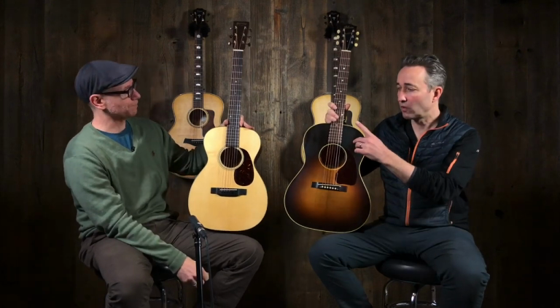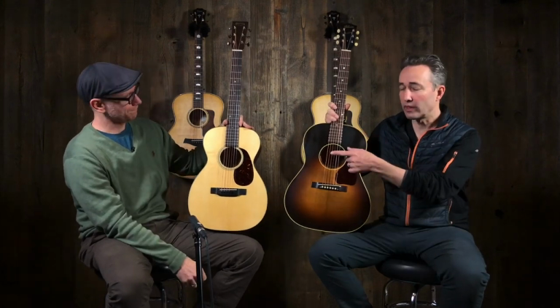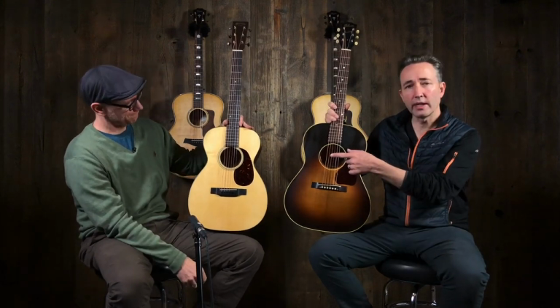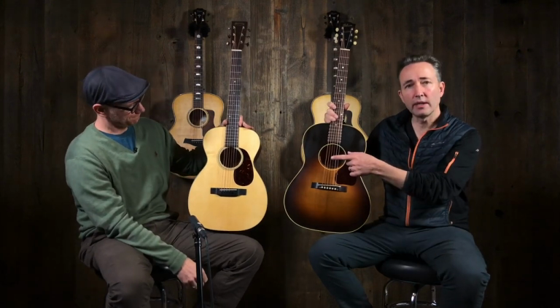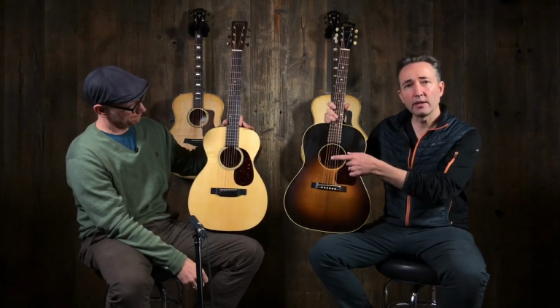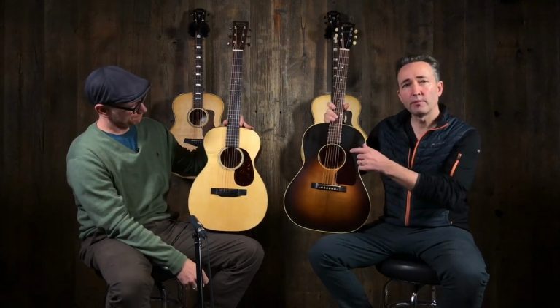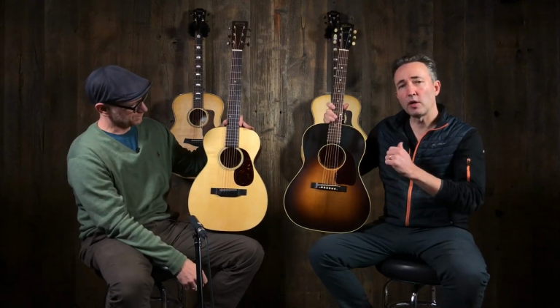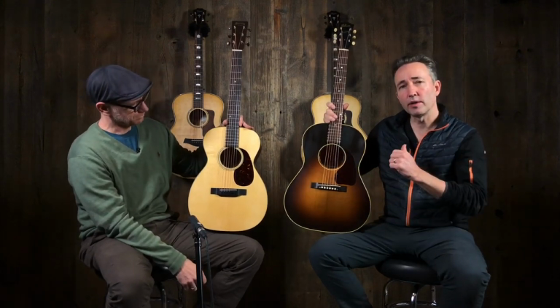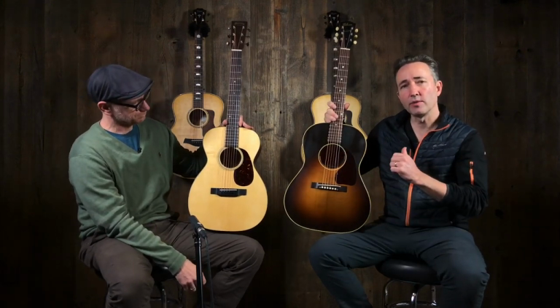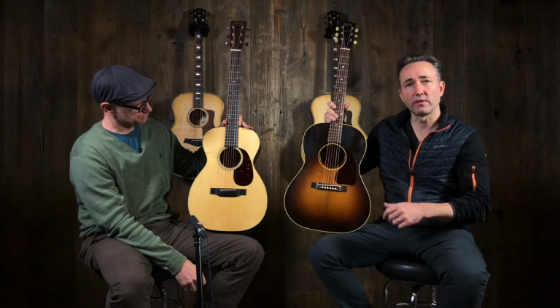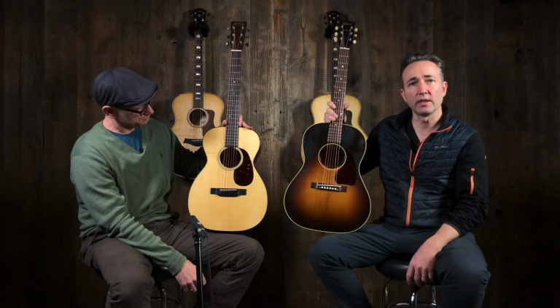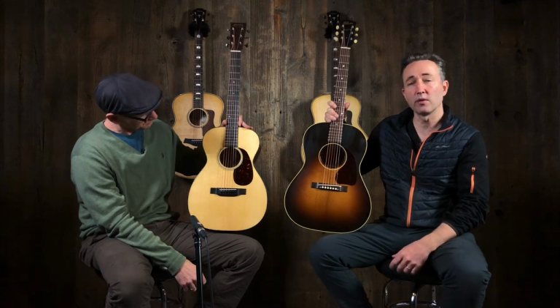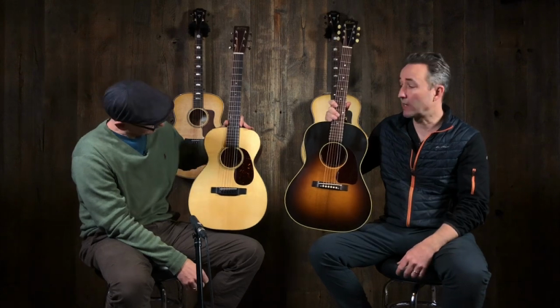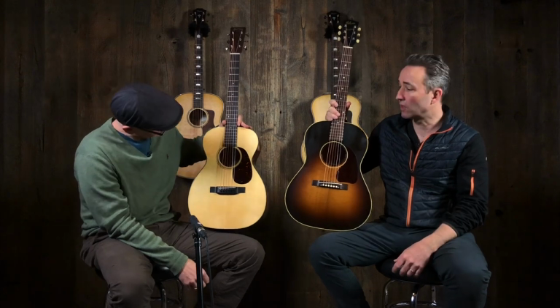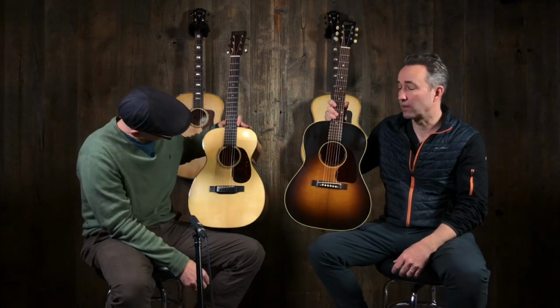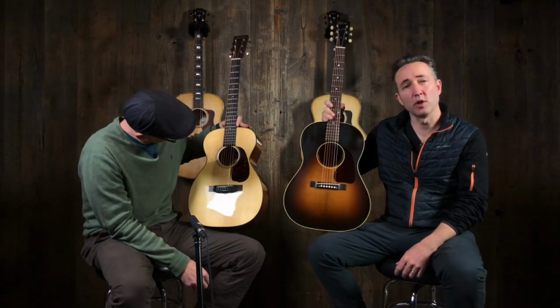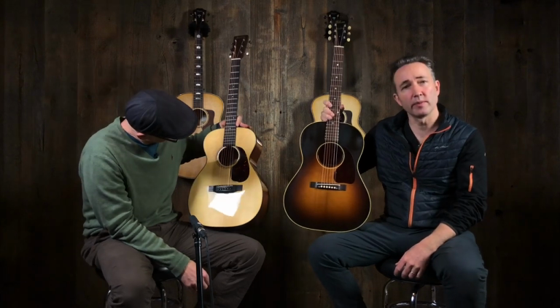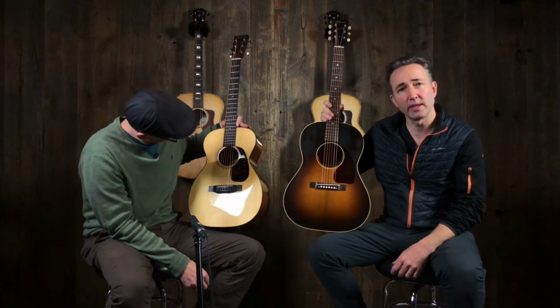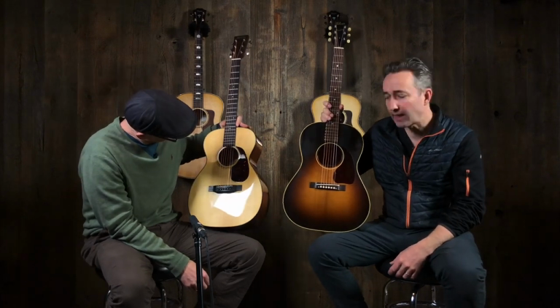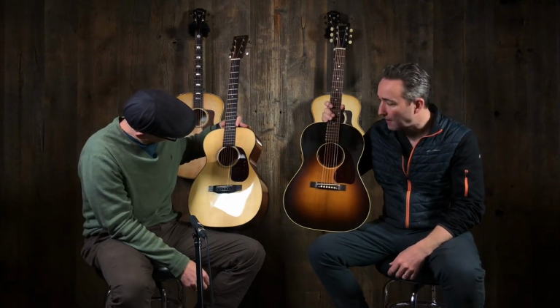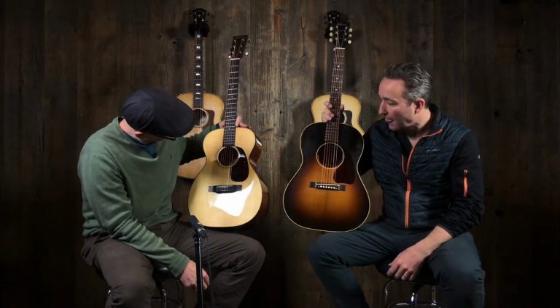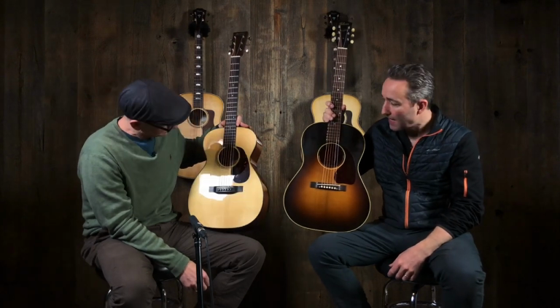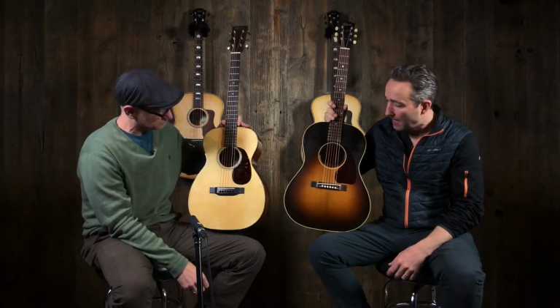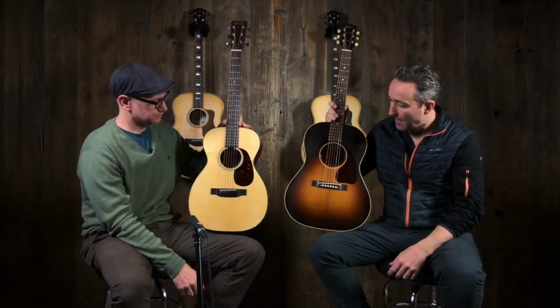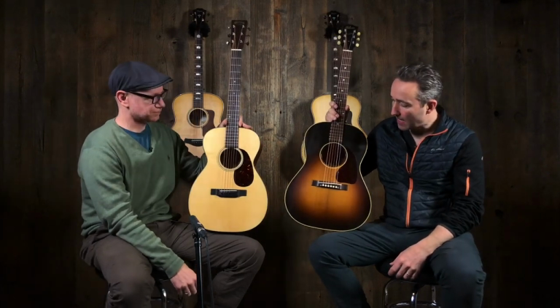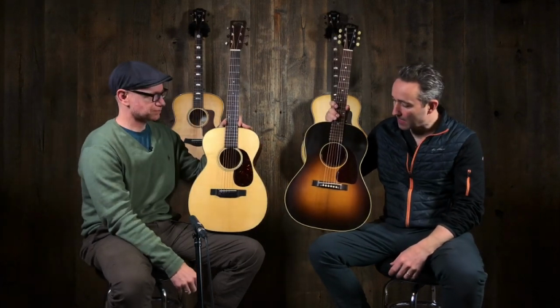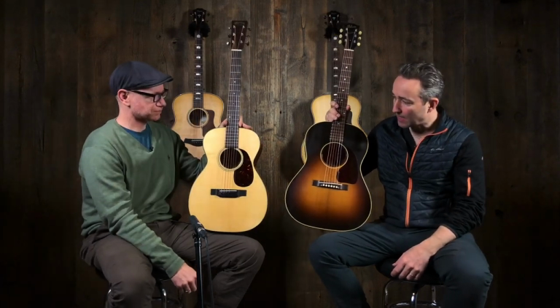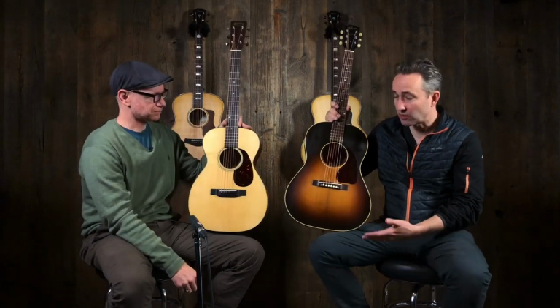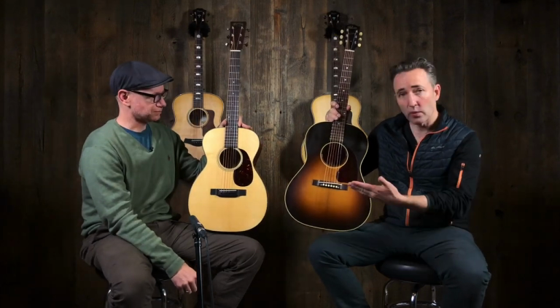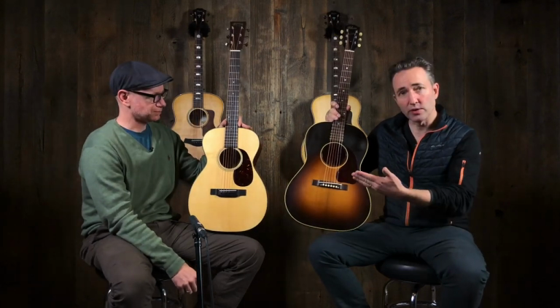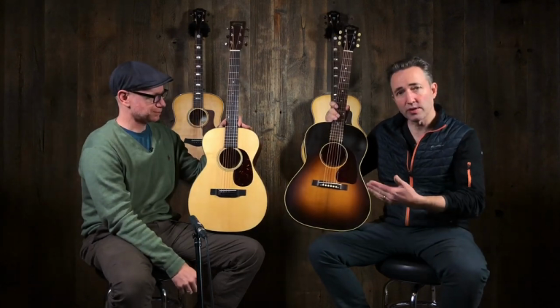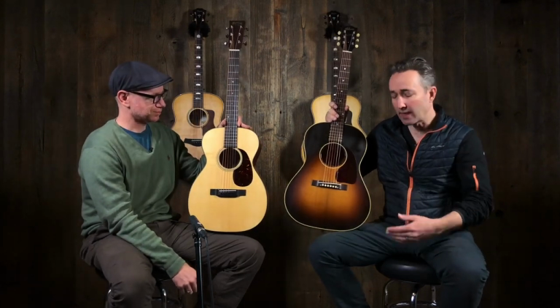Quinton King here, Paul here, Music Villa. We are in Bozeman, Montana. And as Quinton just said, we're going to compare these.